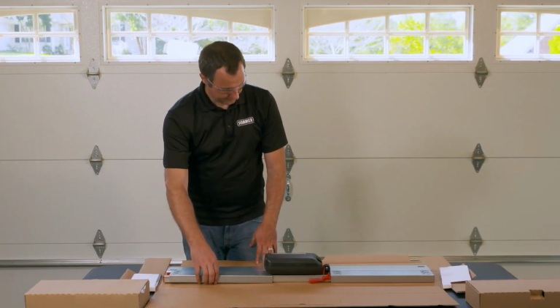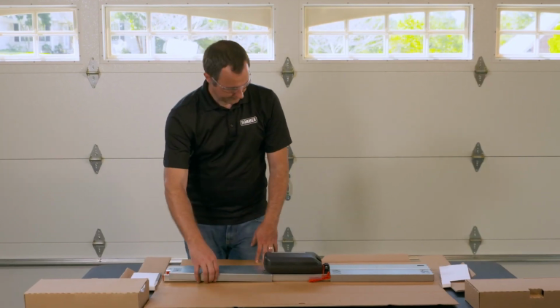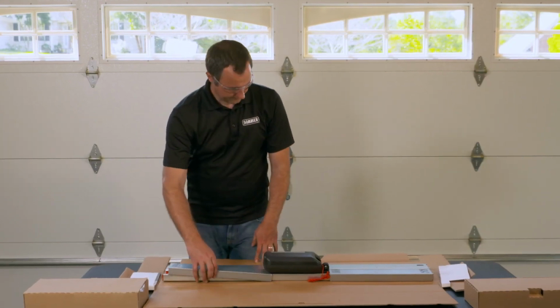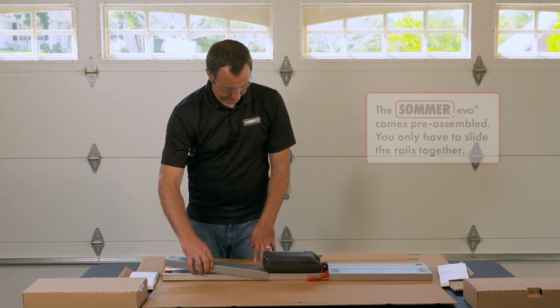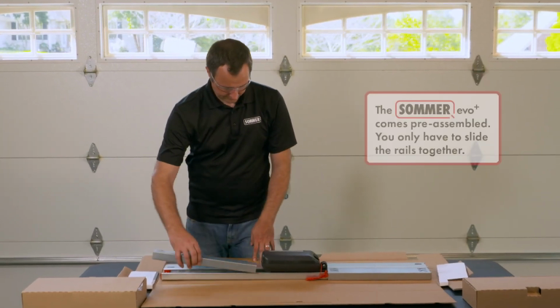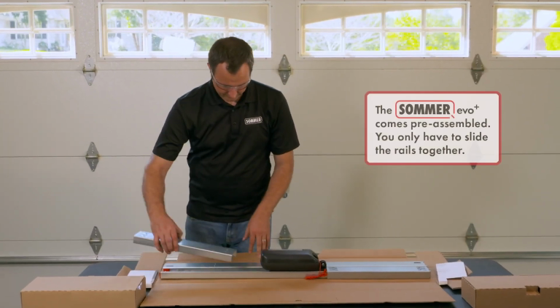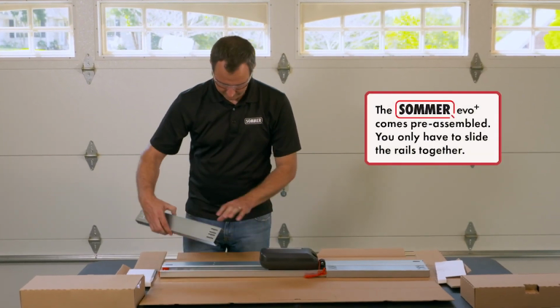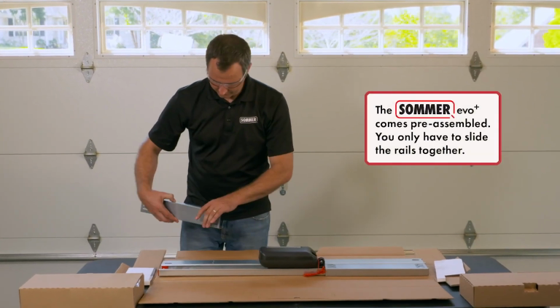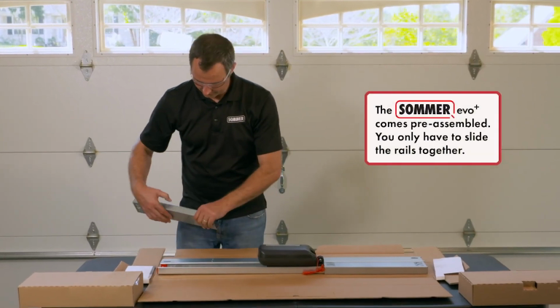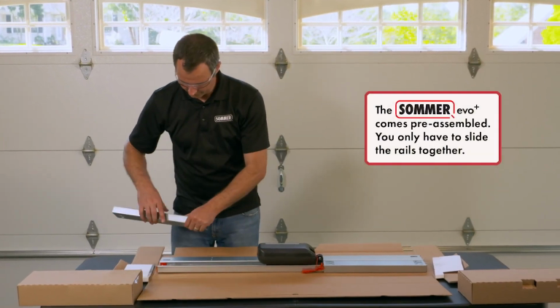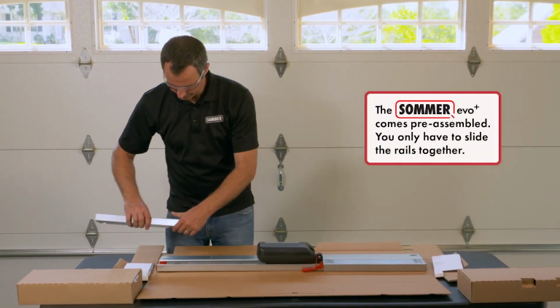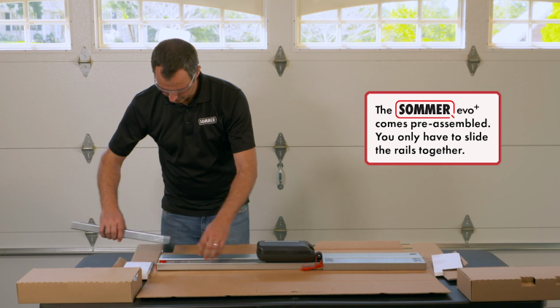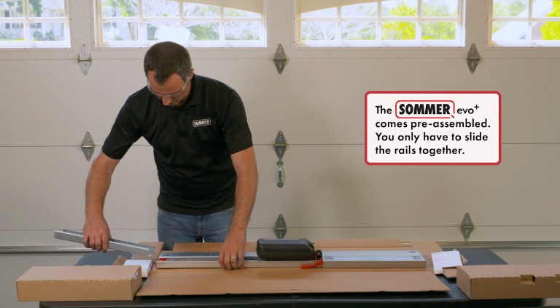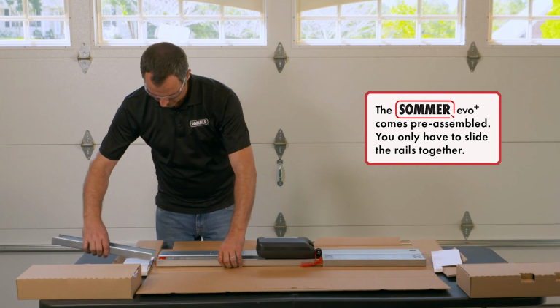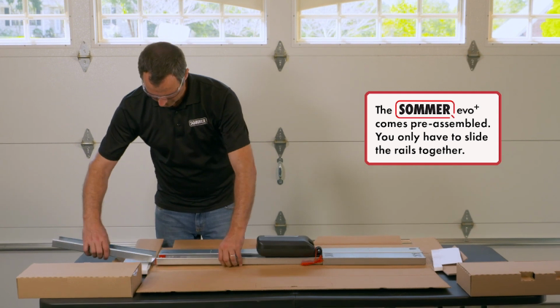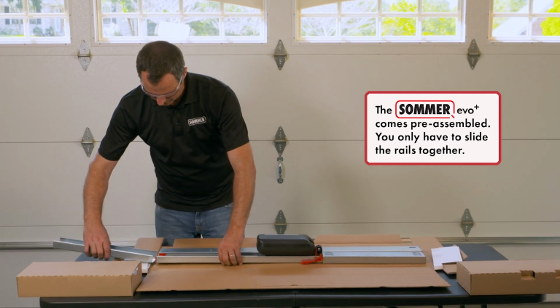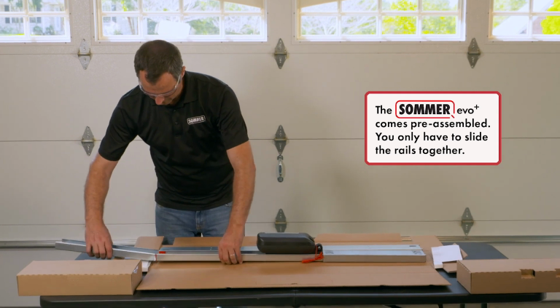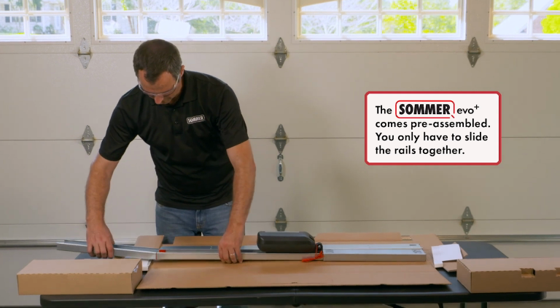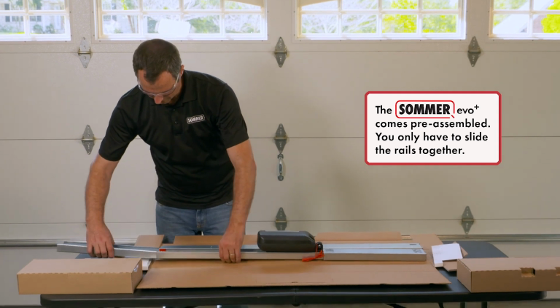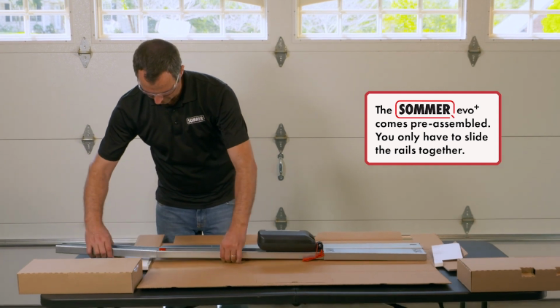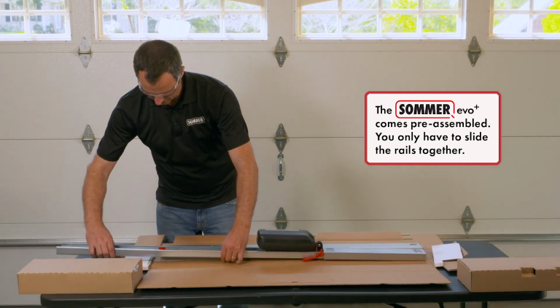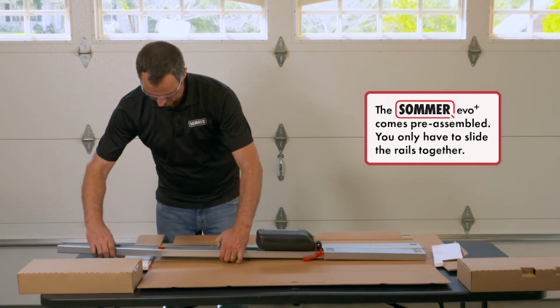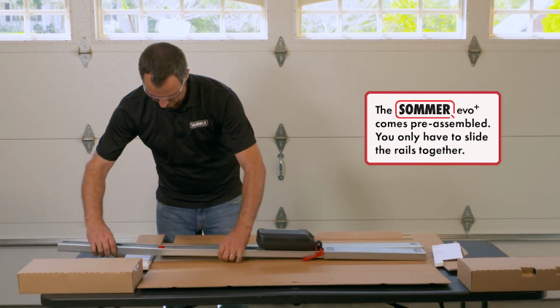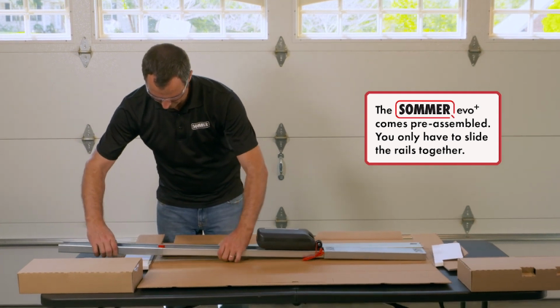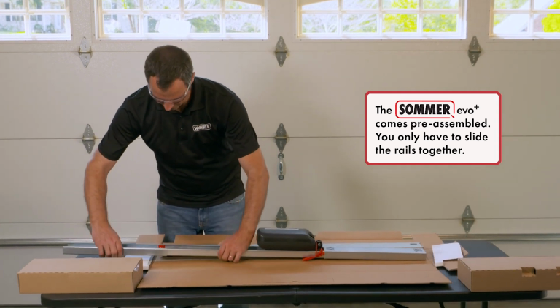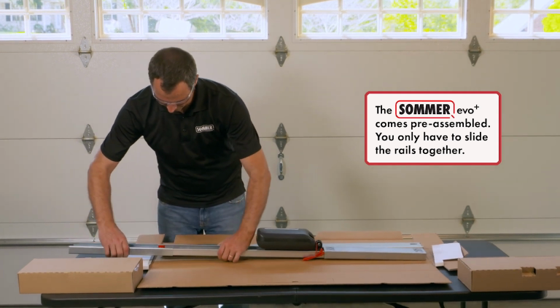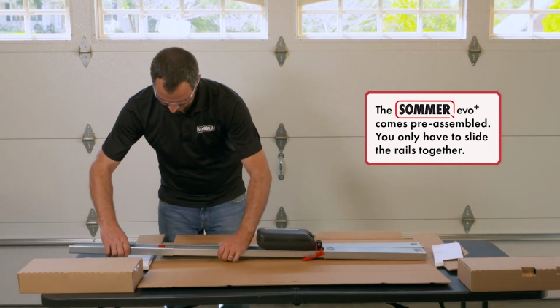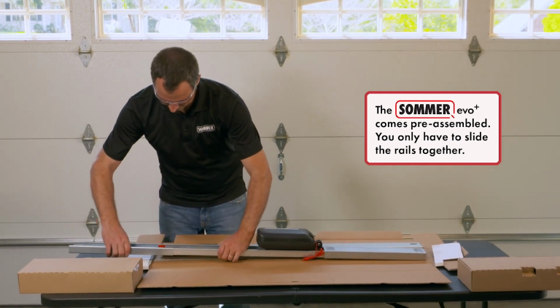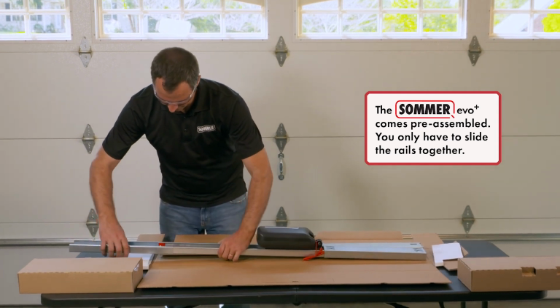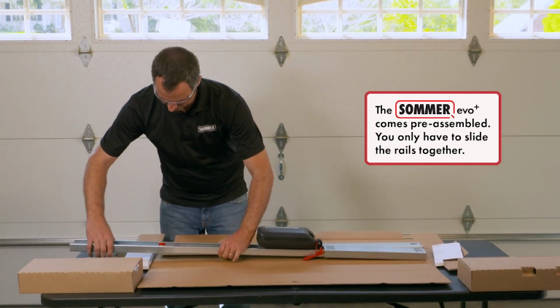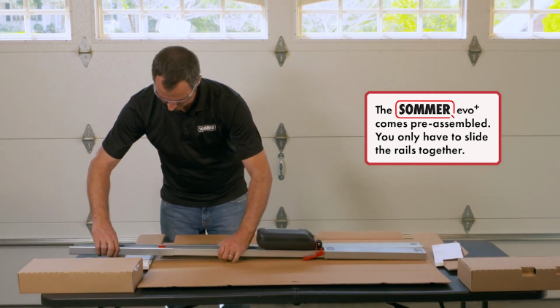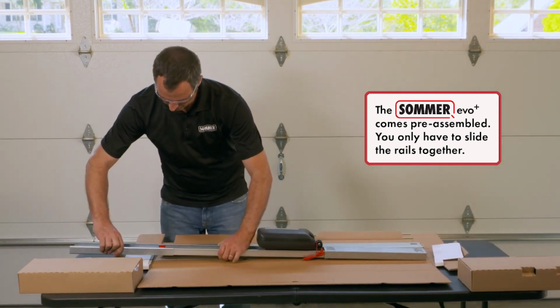The Sommer EVO Plus comes pre-assembled. You only have to slide the rails together.